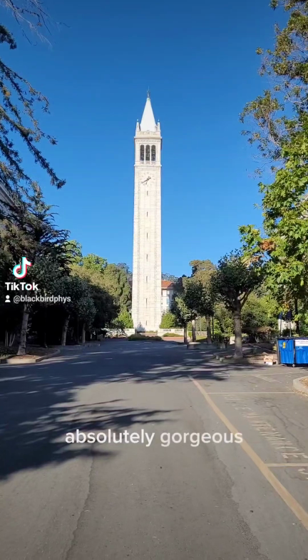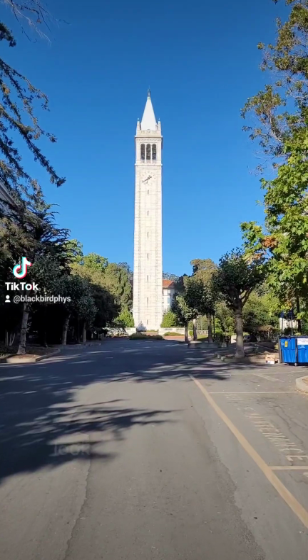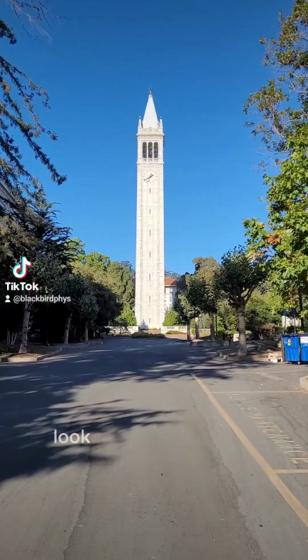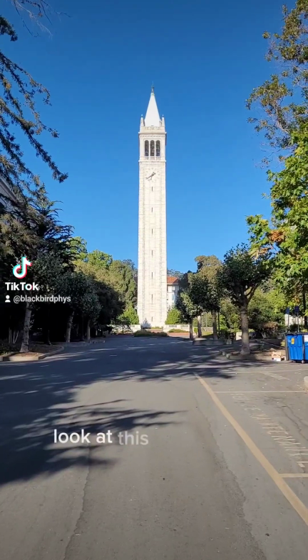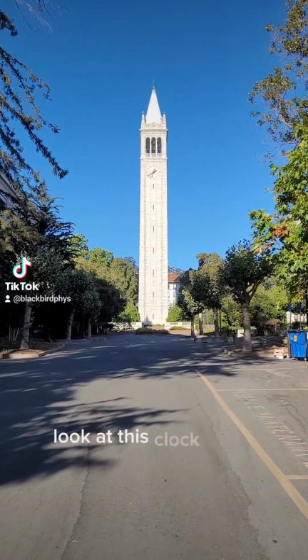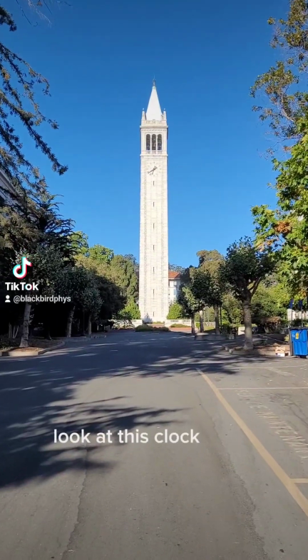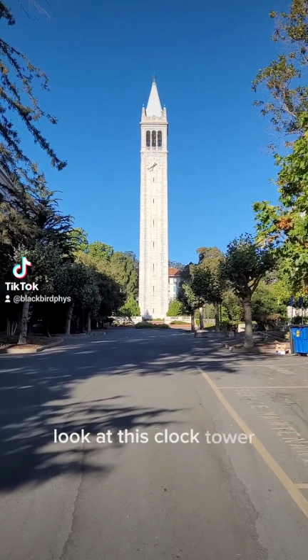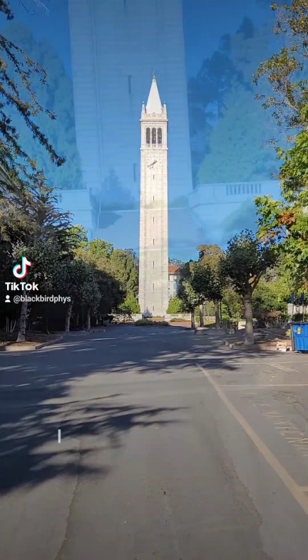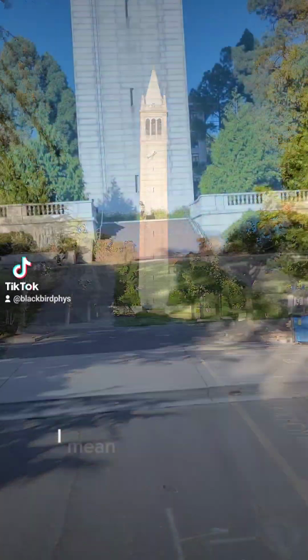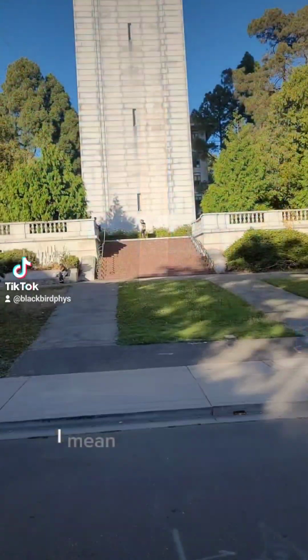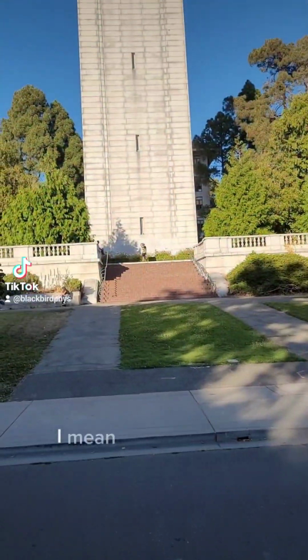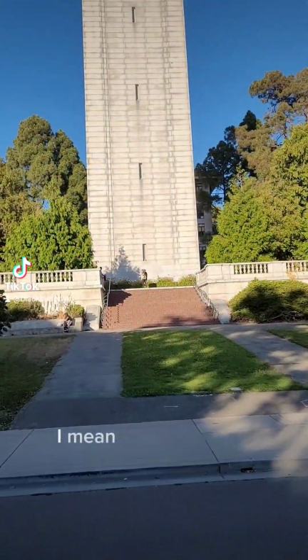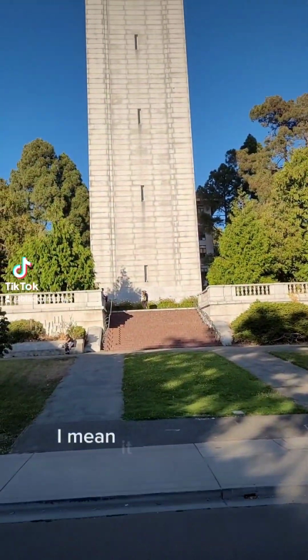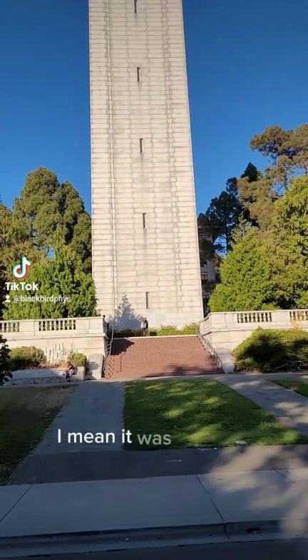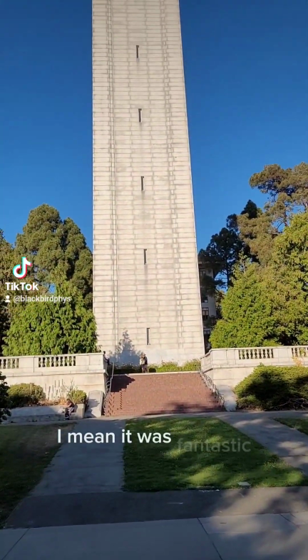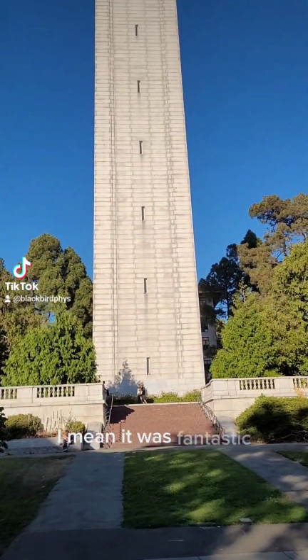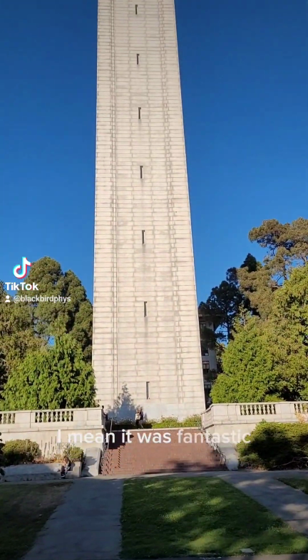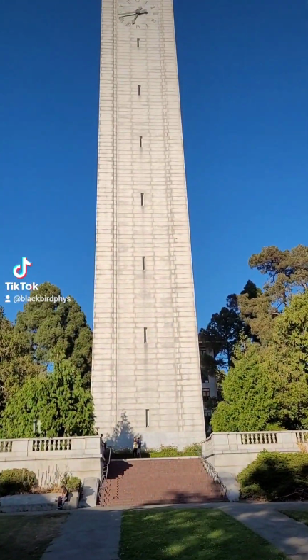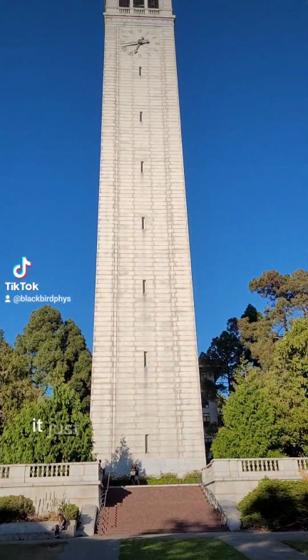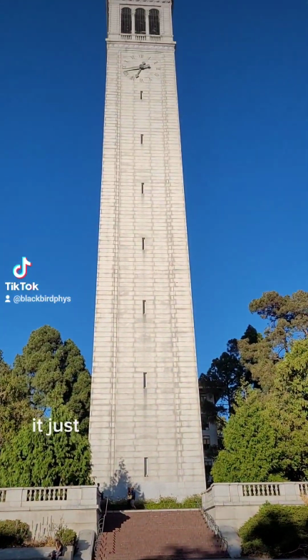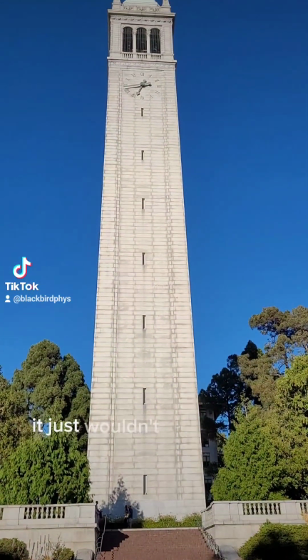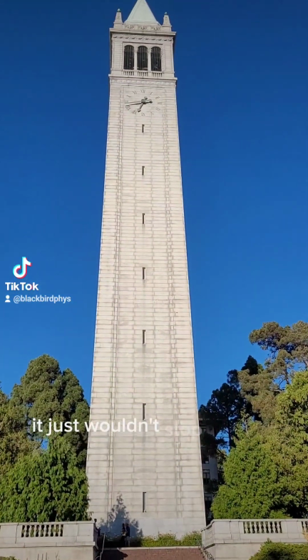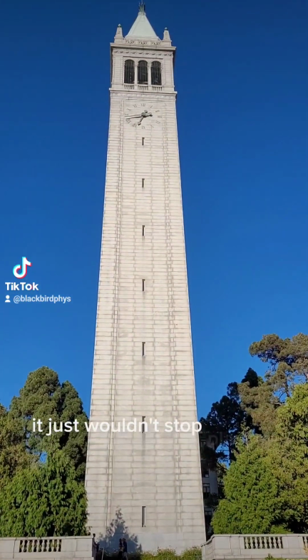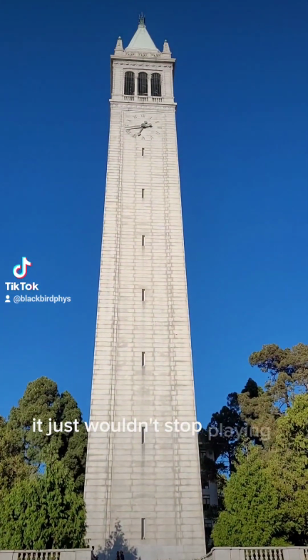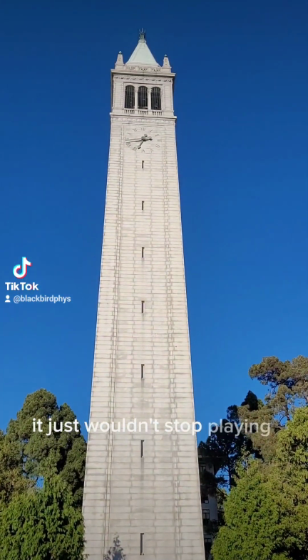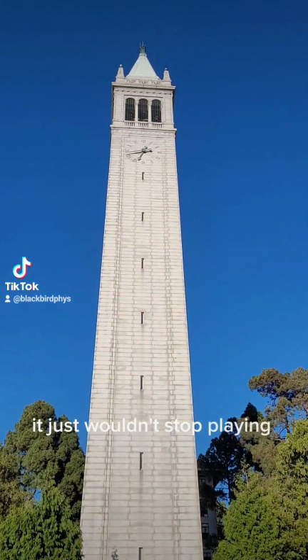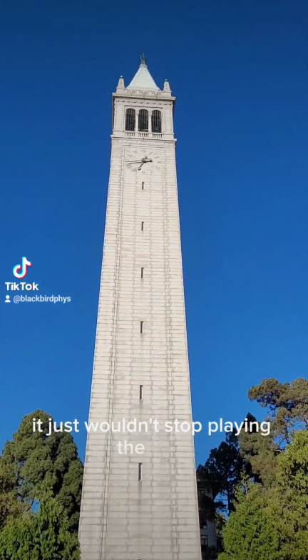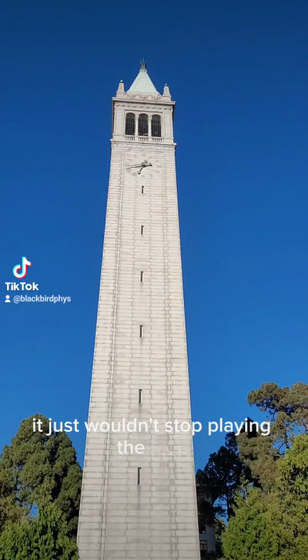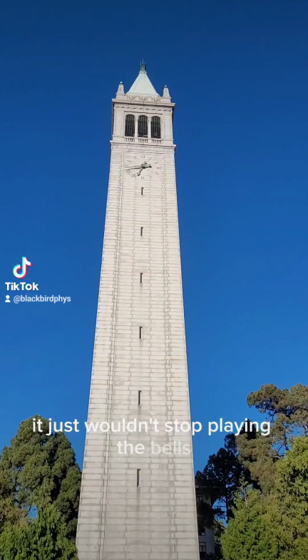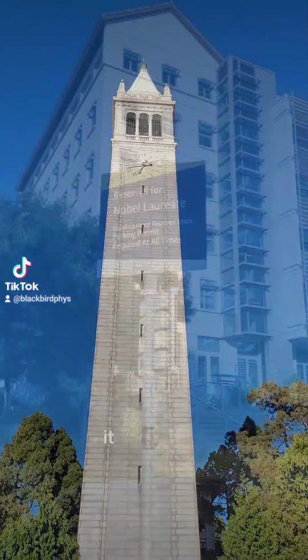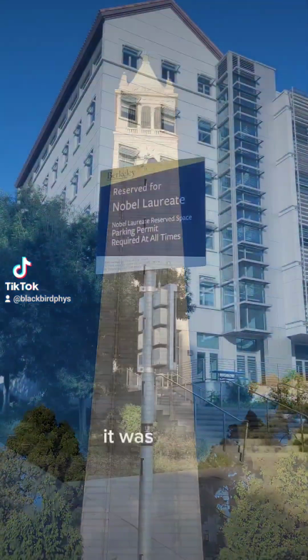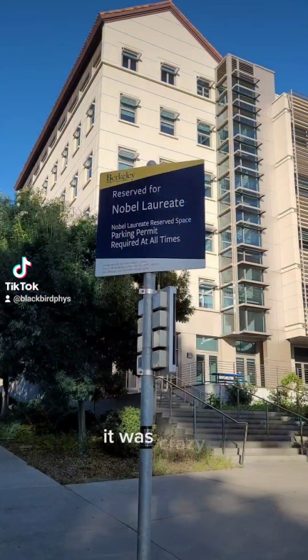Look at this clock tower. It was fantastic. It just wouldn't stop playing the bells. It was crazy.